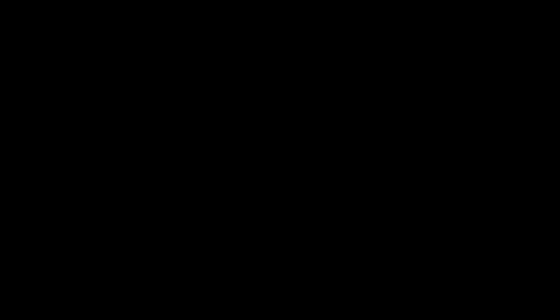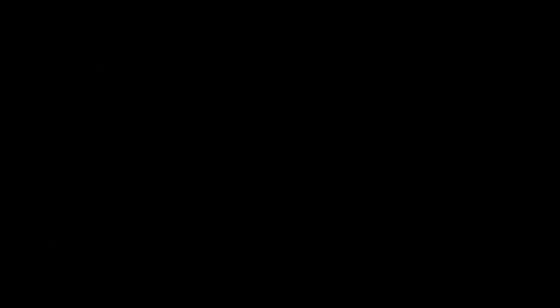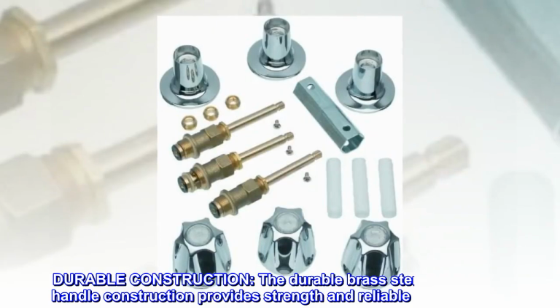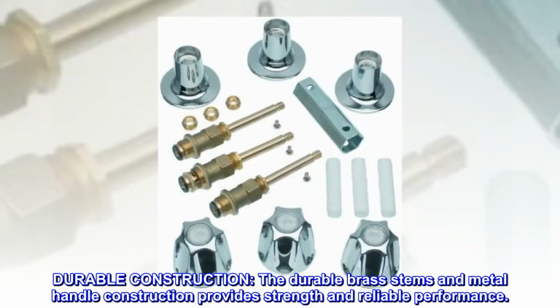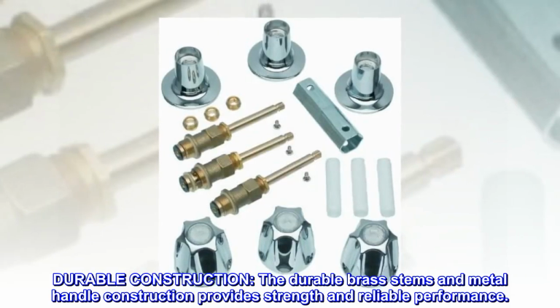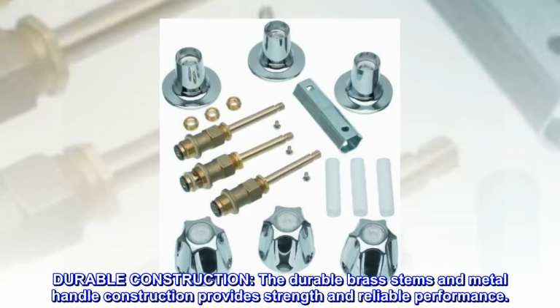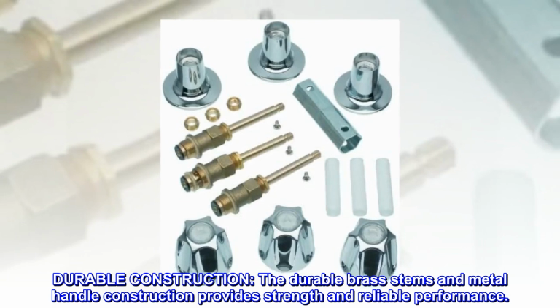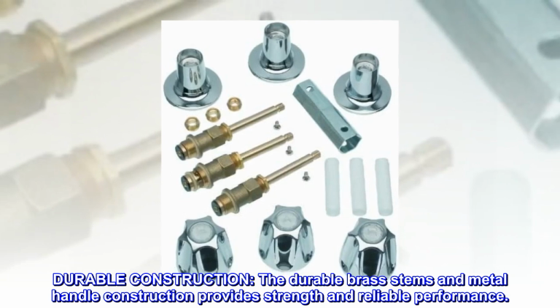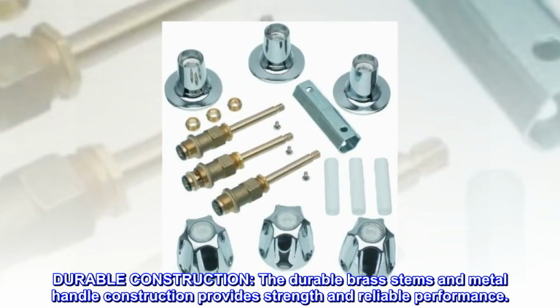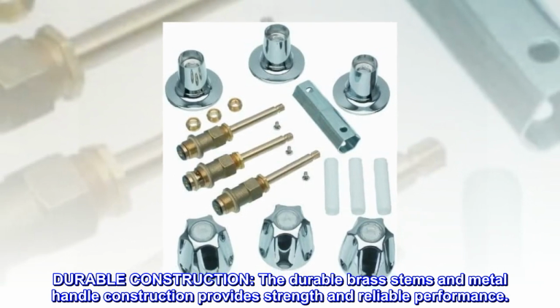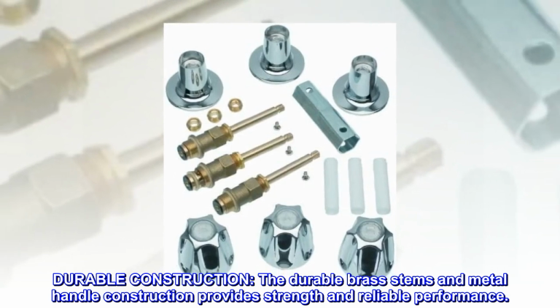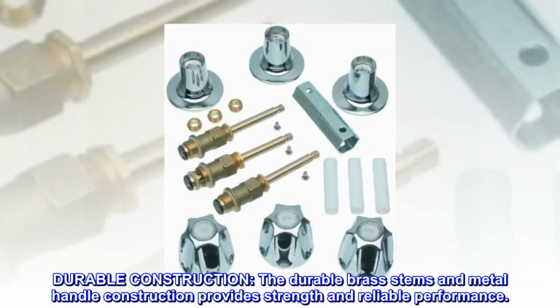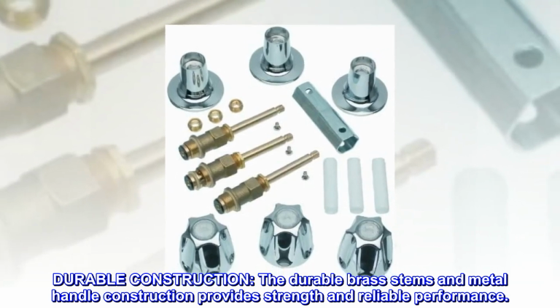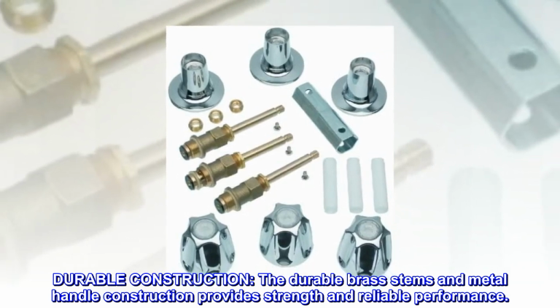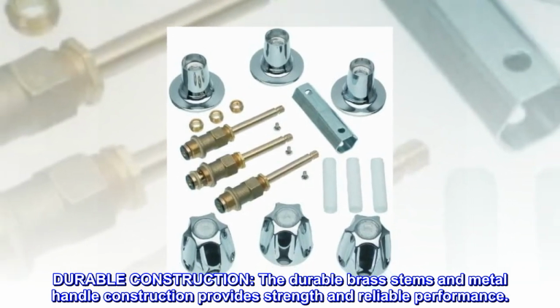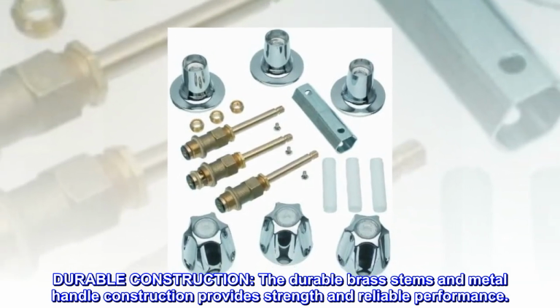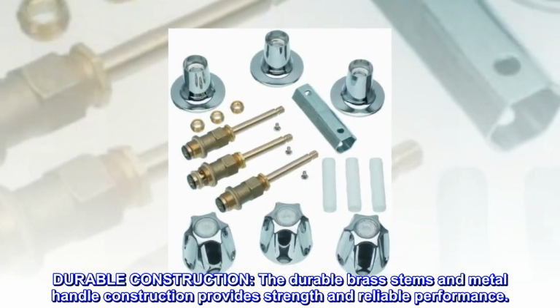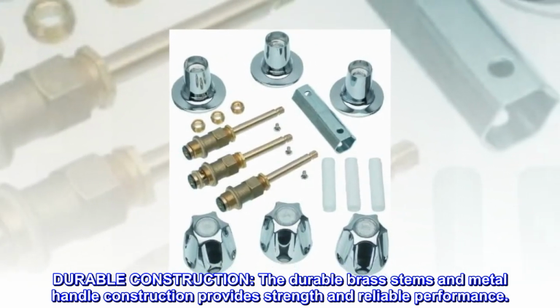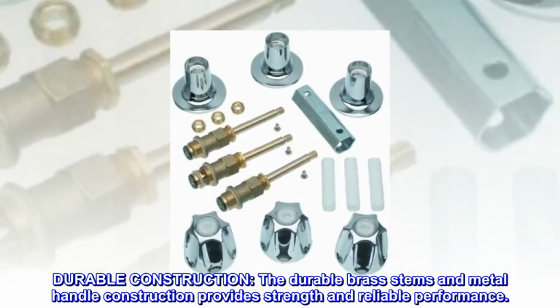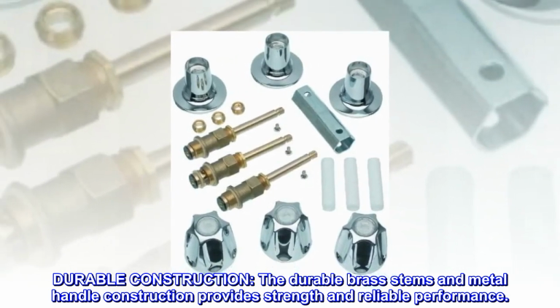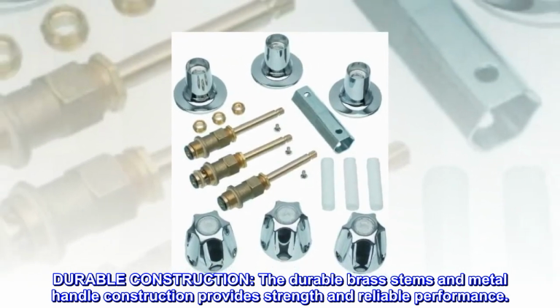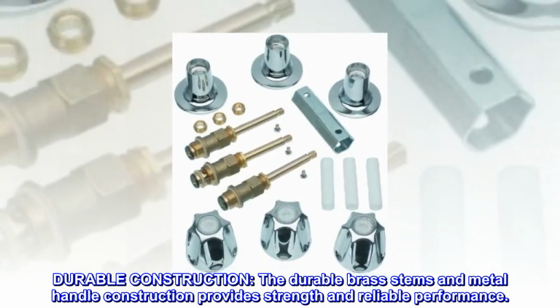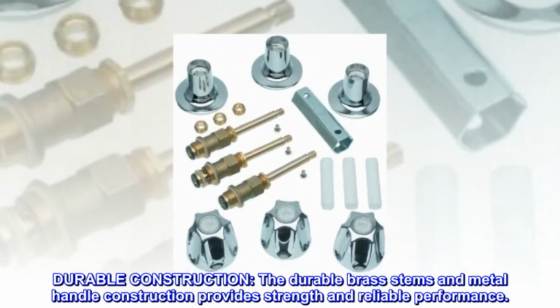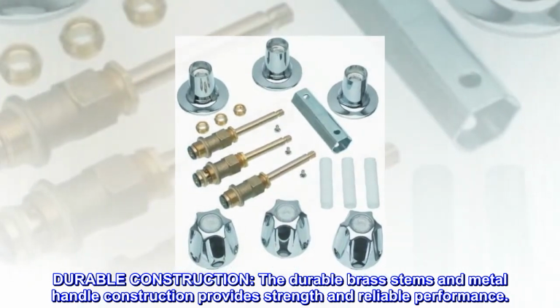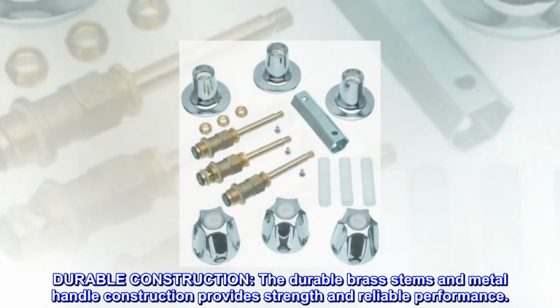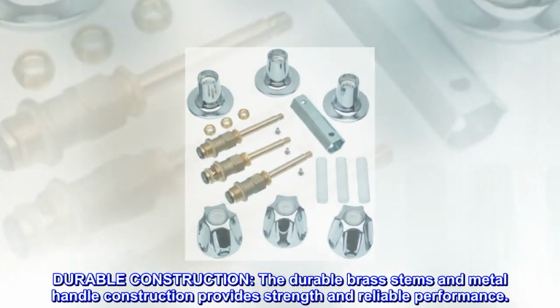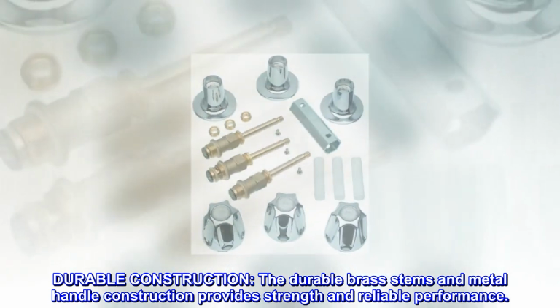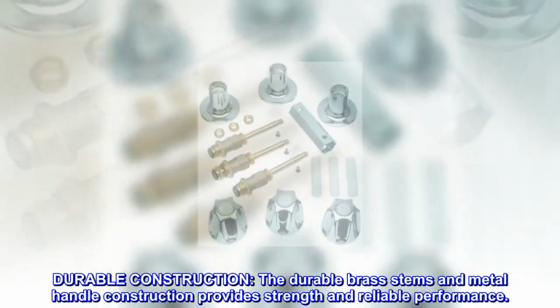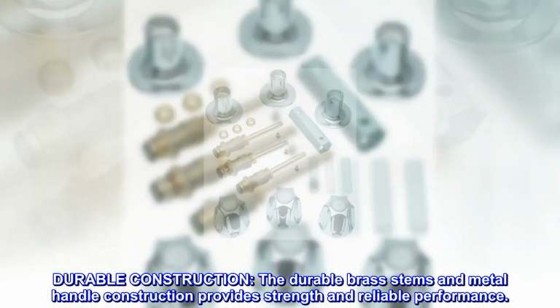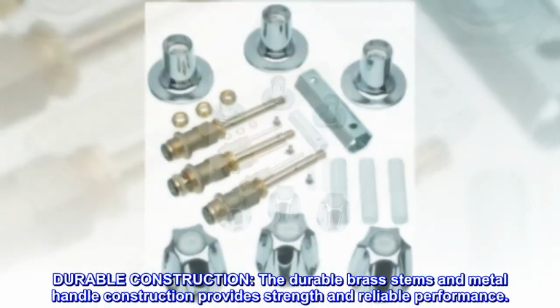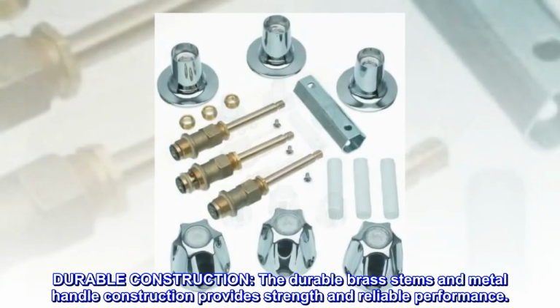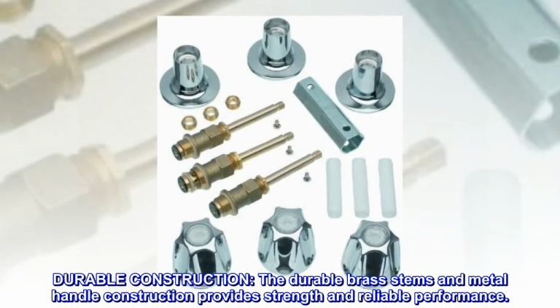Durable Construction. The durable brass stems and metal handle construction provides strength and reliable performance.